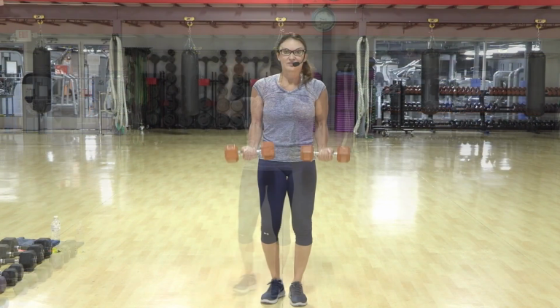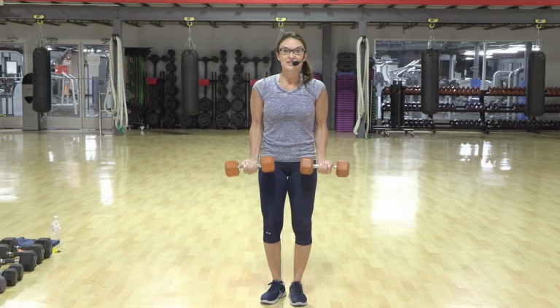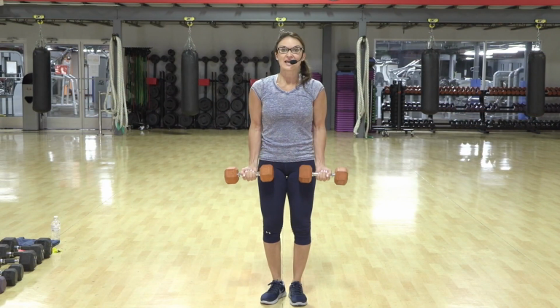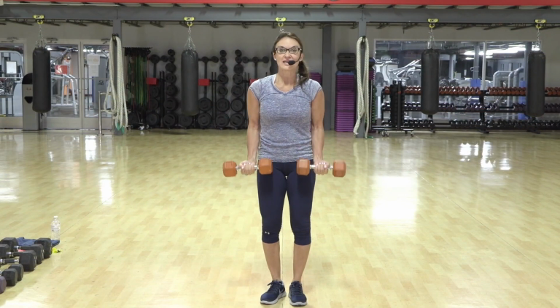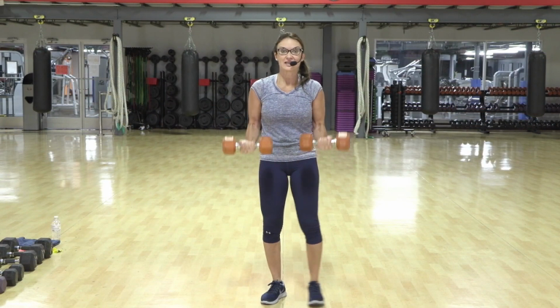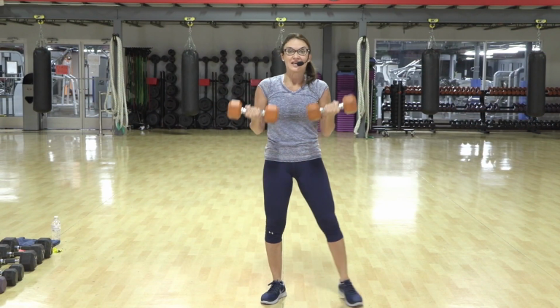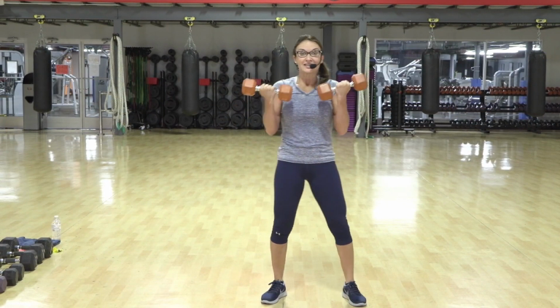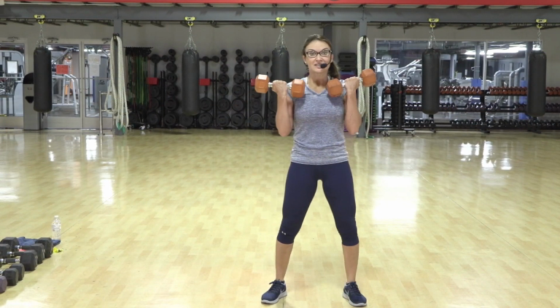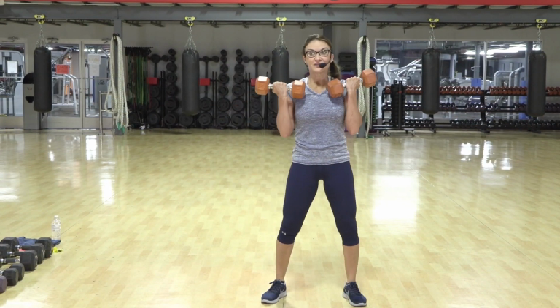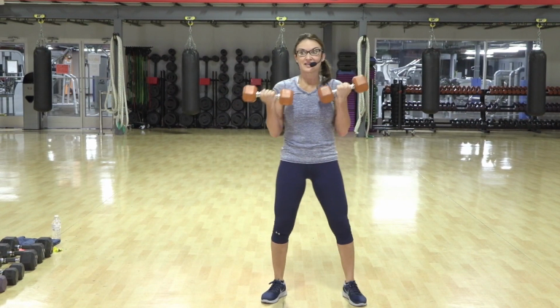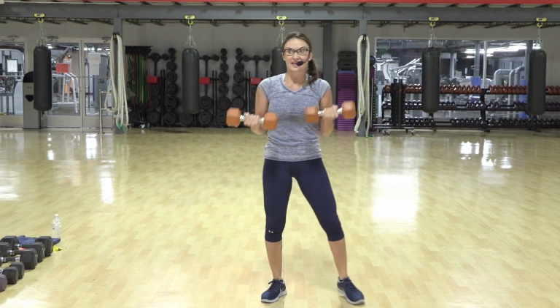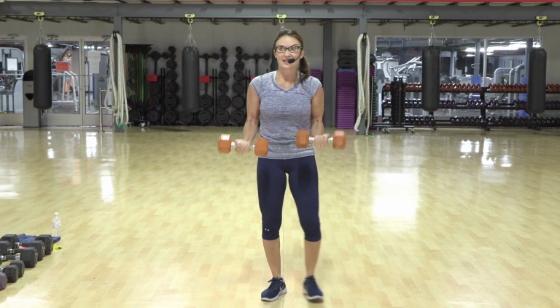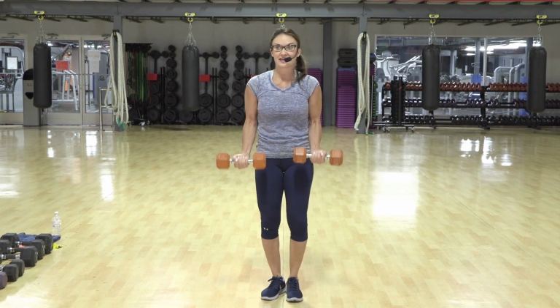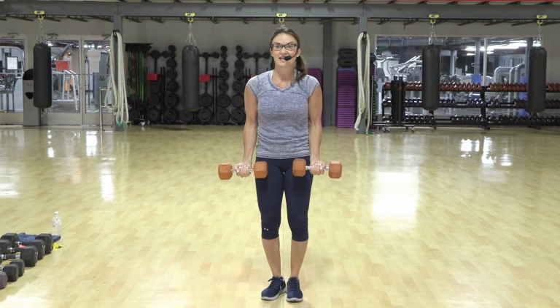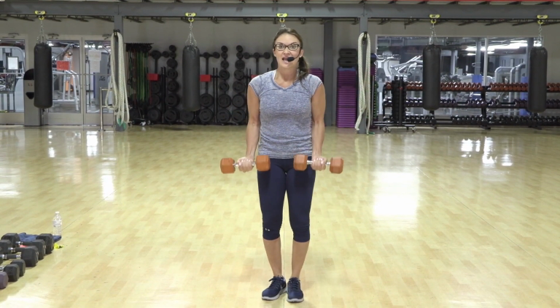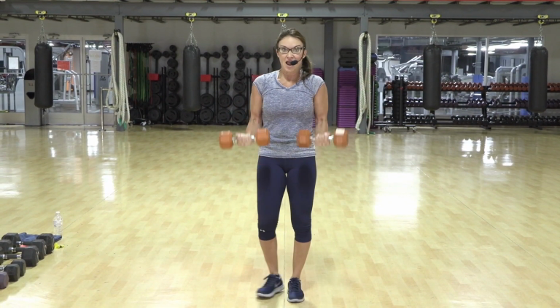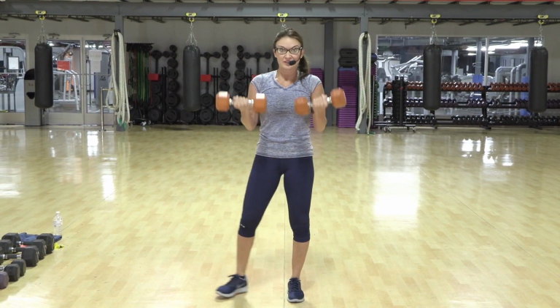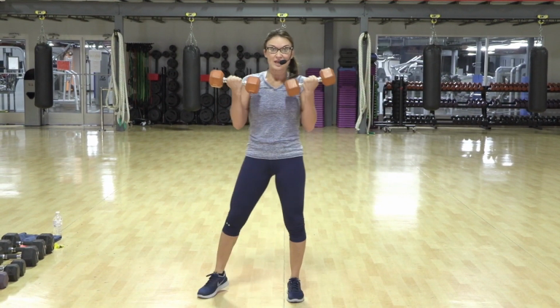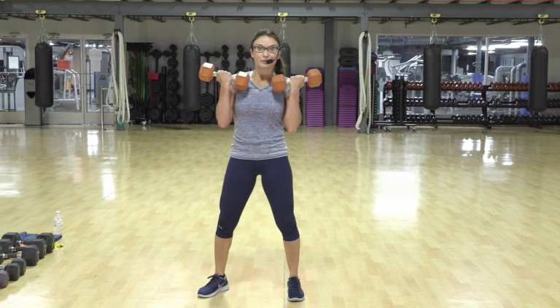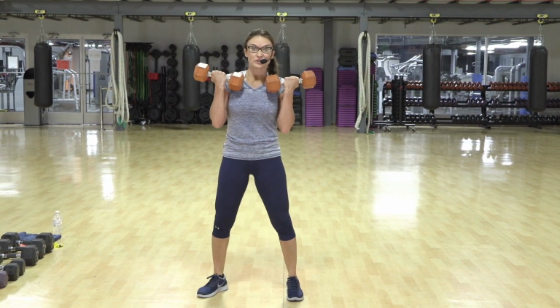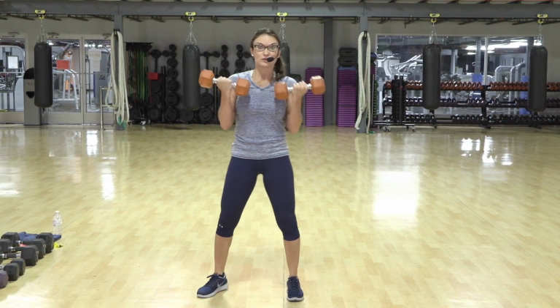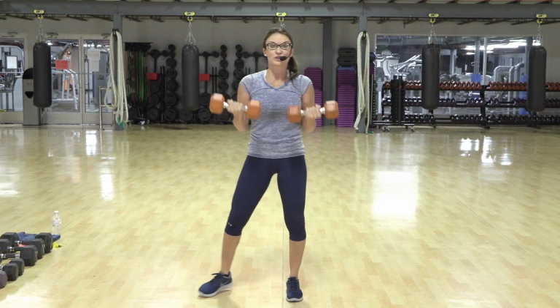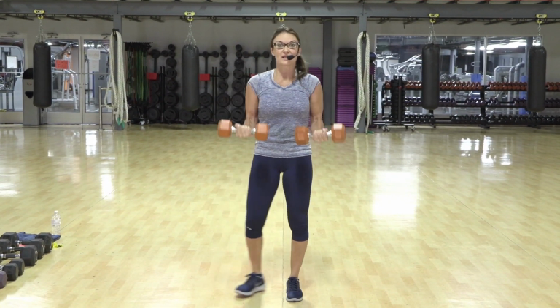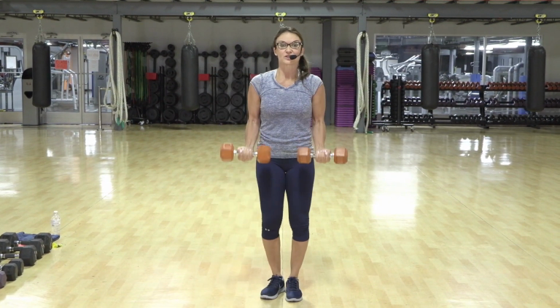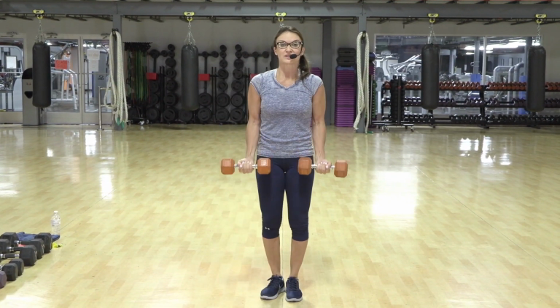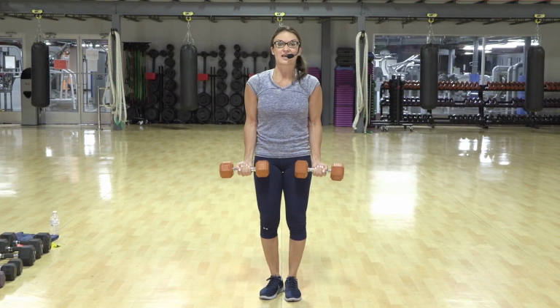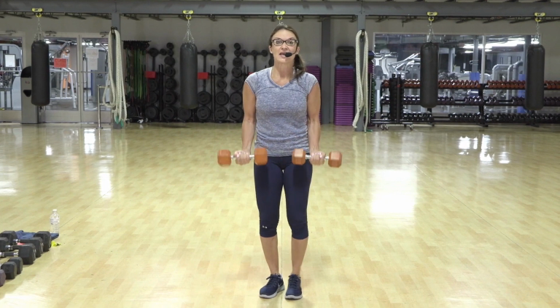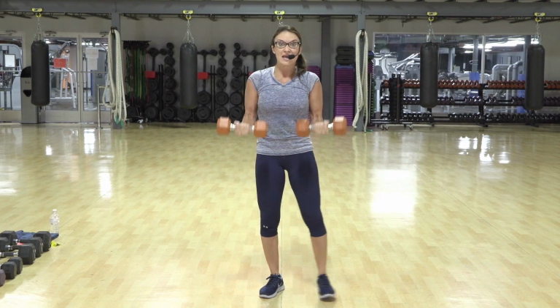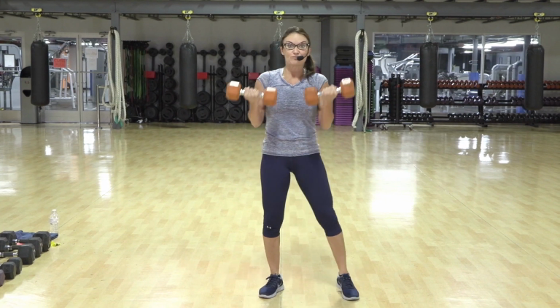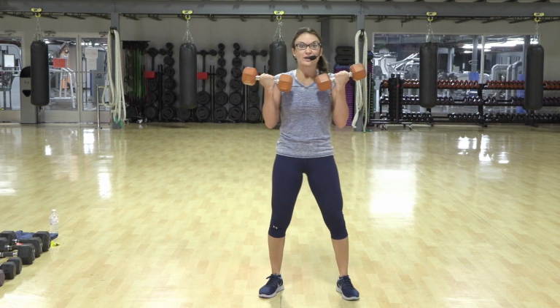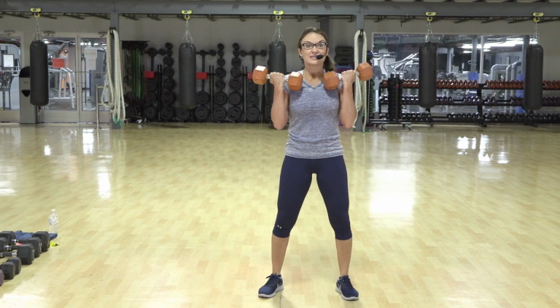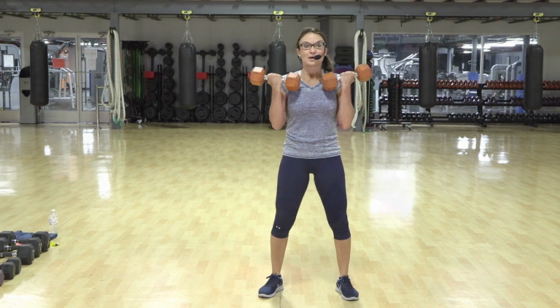Every day is a different day. Every day brings new challenges. Embrace them.